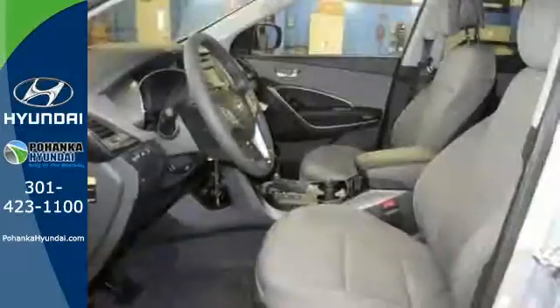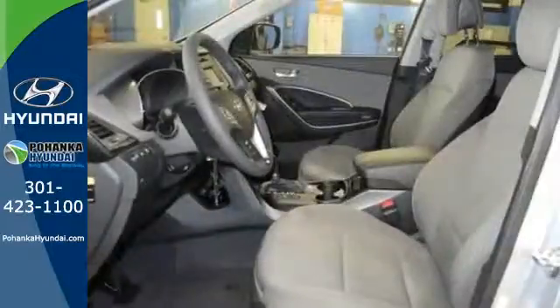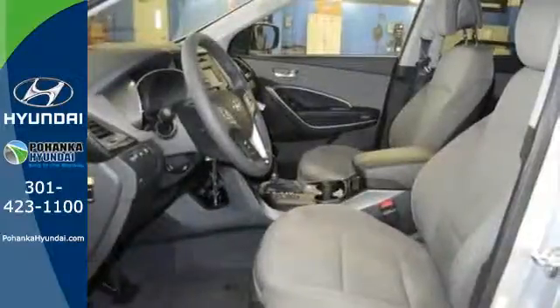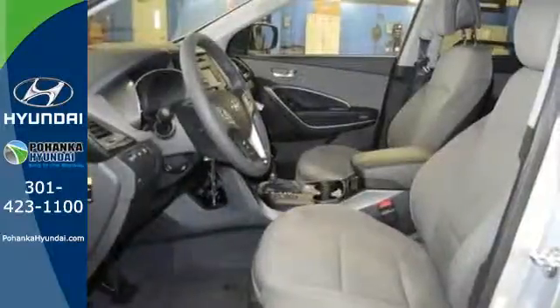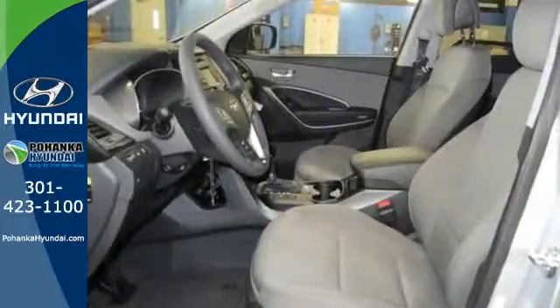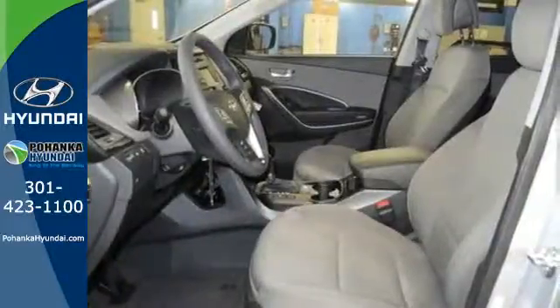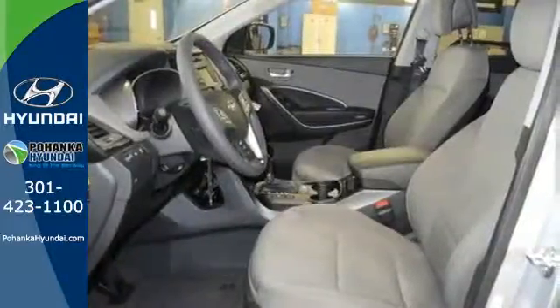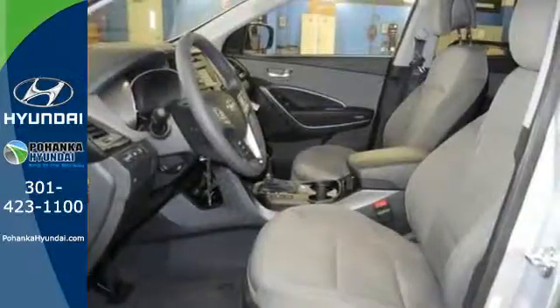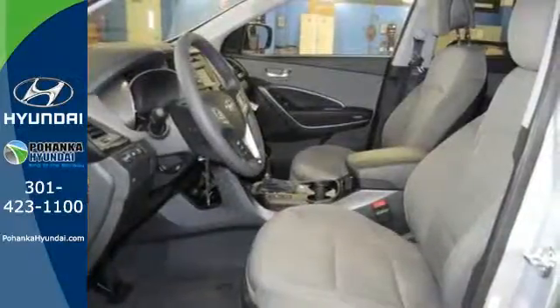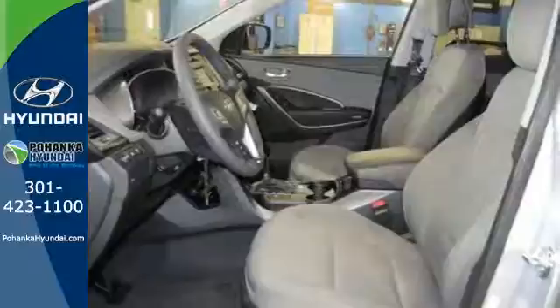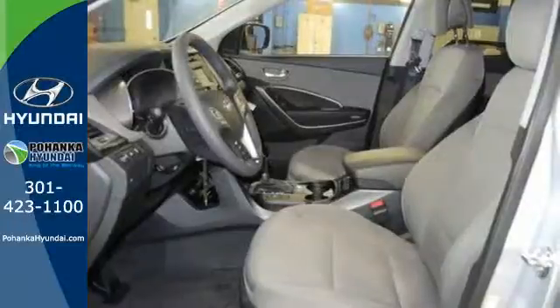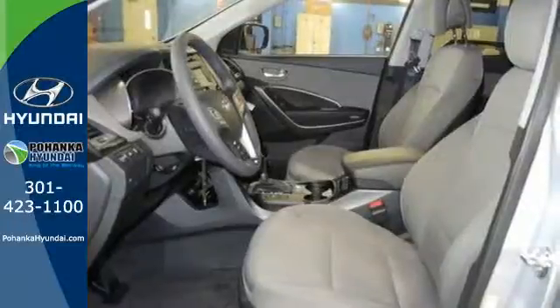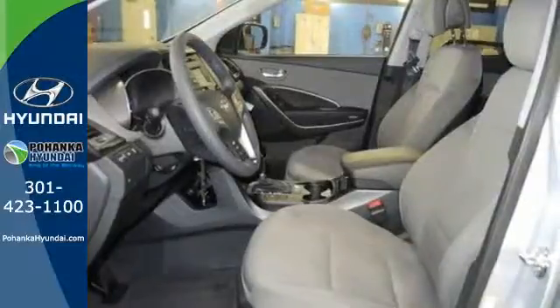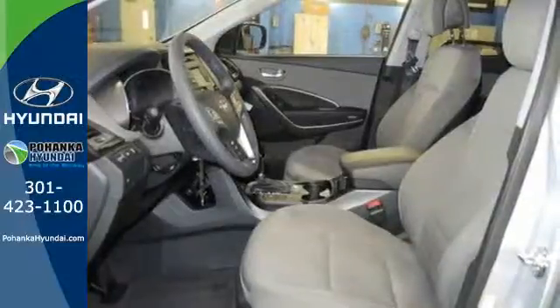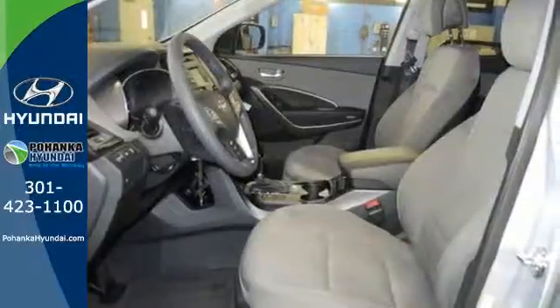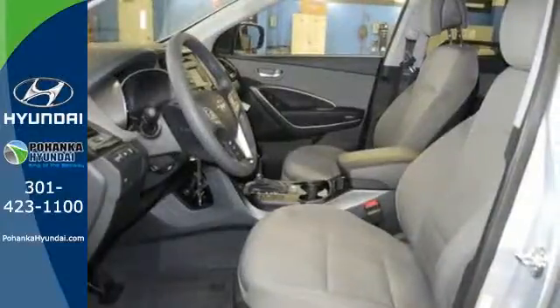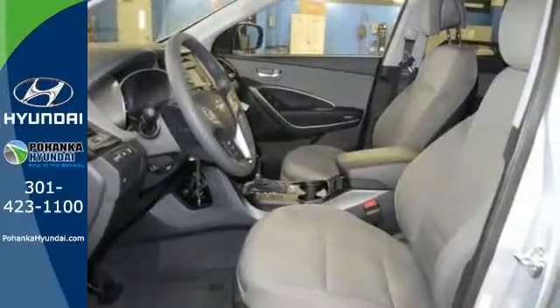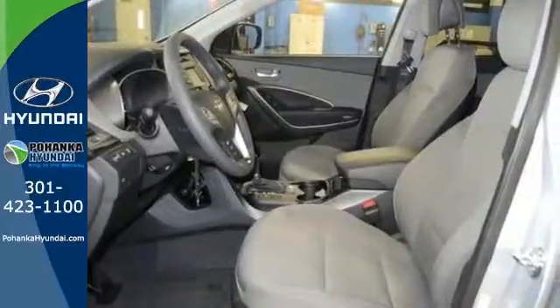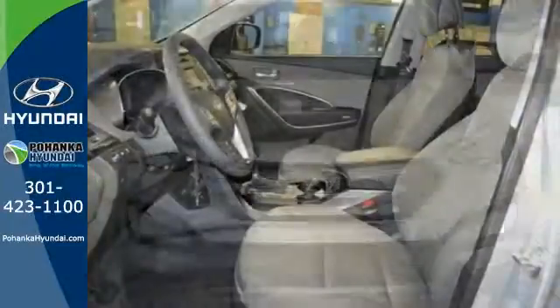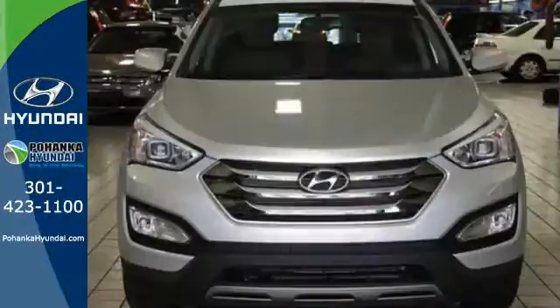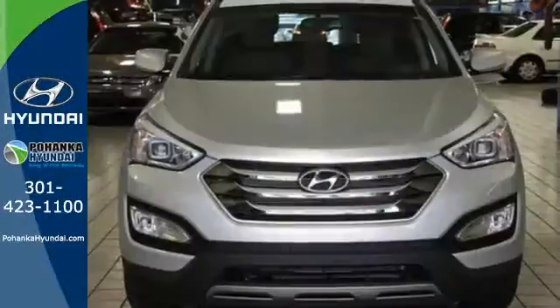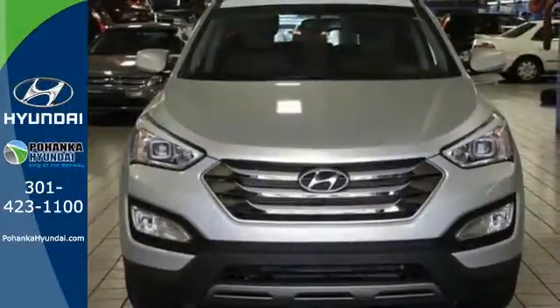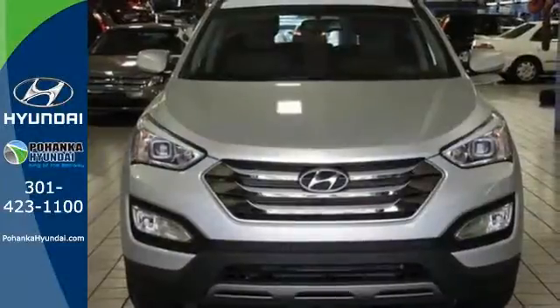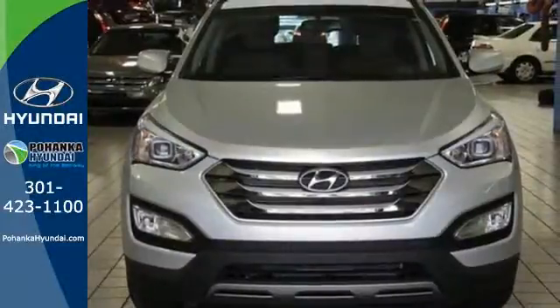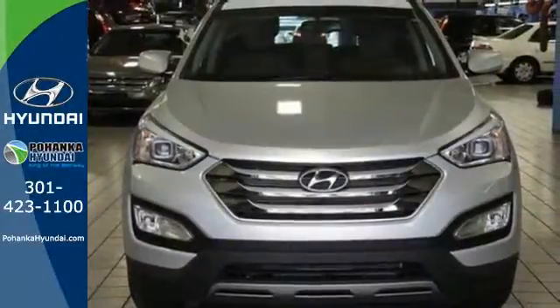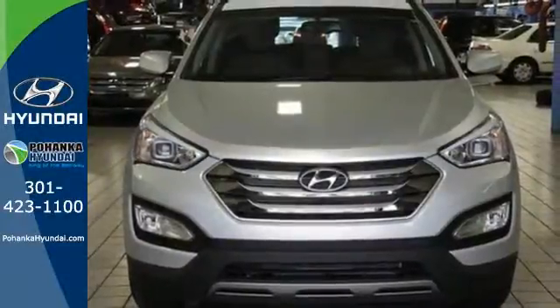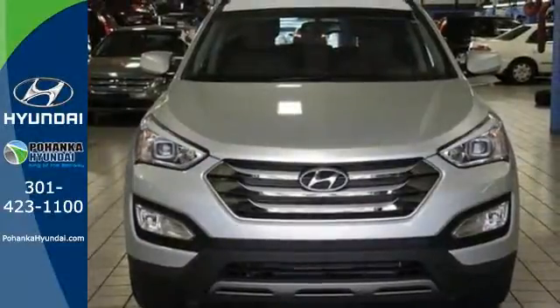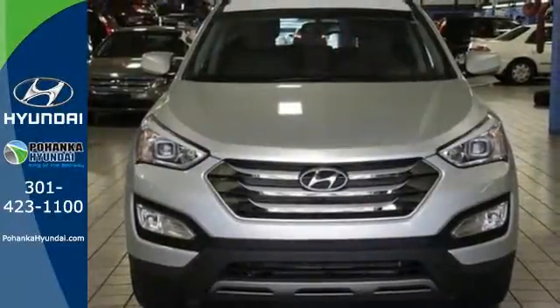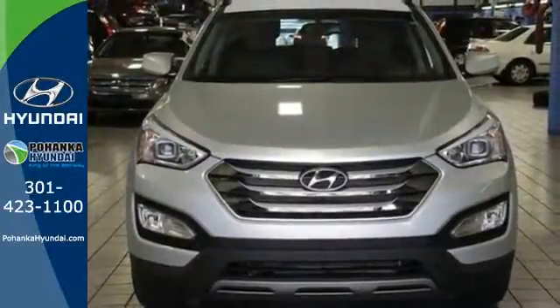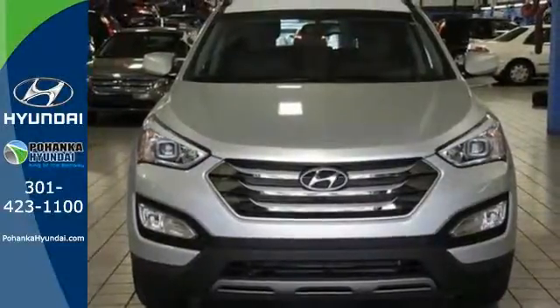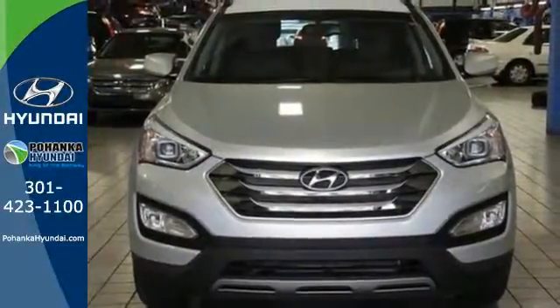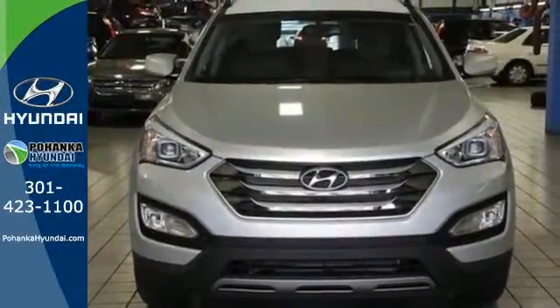If you are looking for that perfect vehicle for your family, this Santa Fe Sport is the one. See you today.